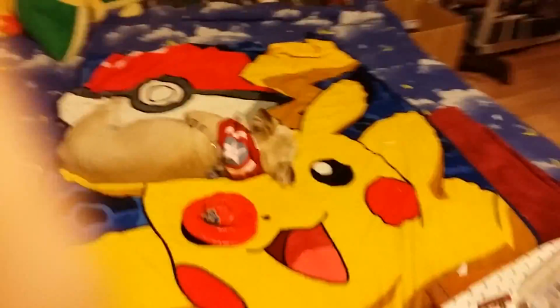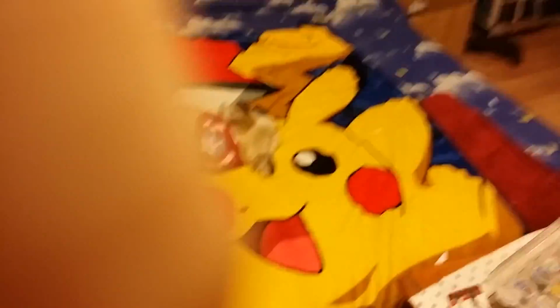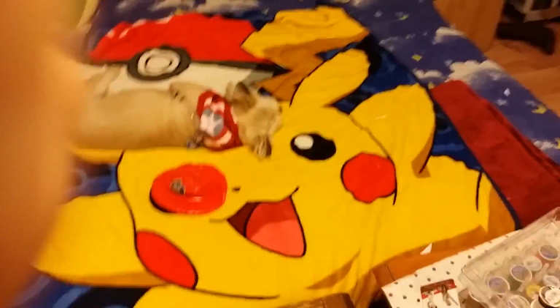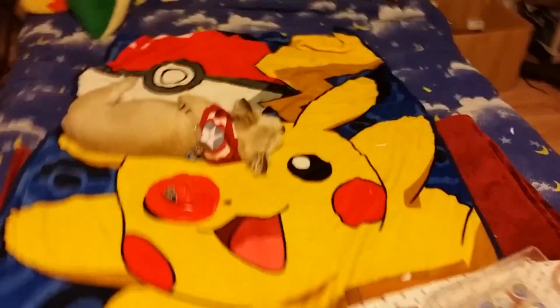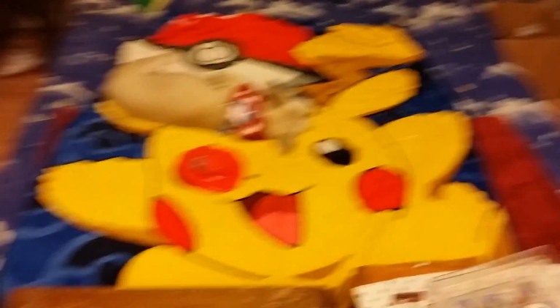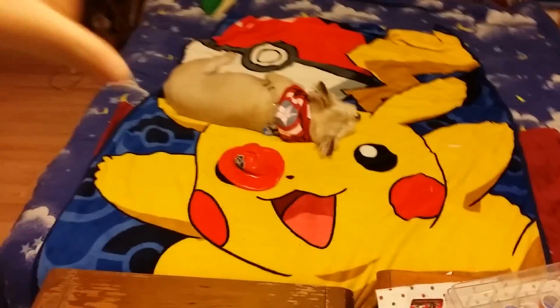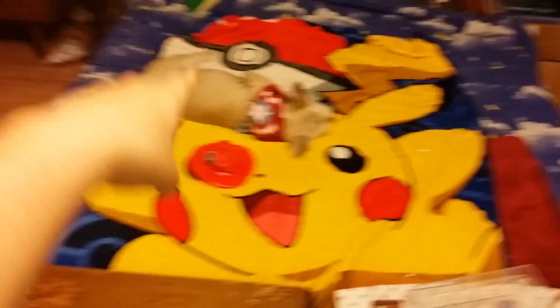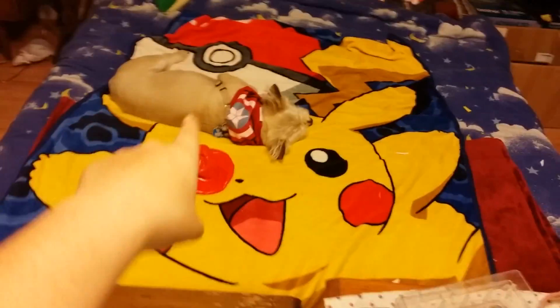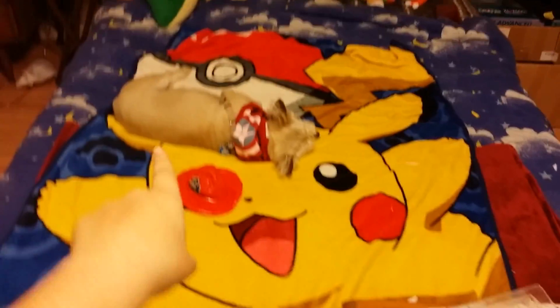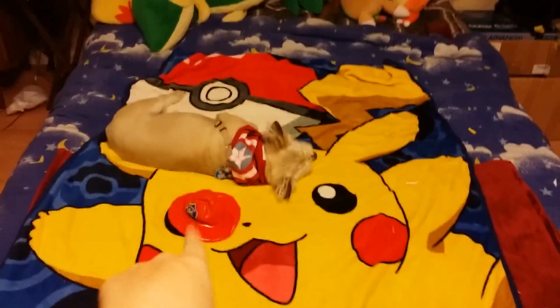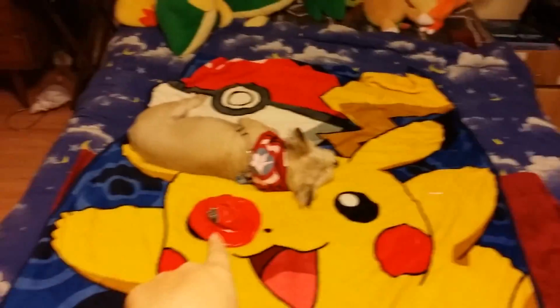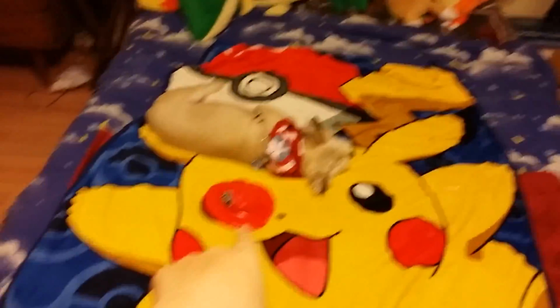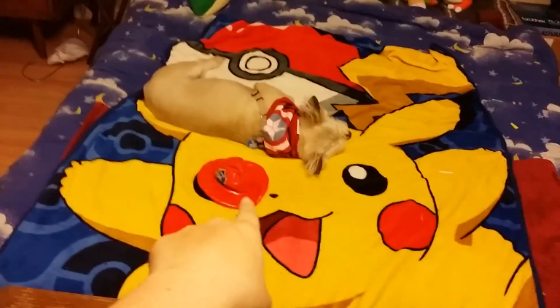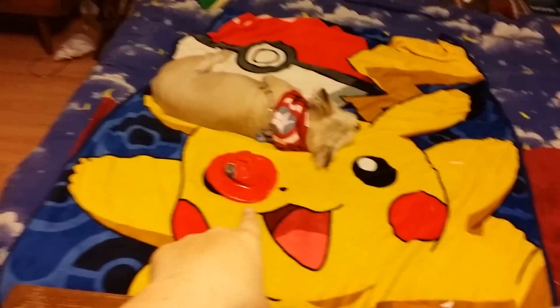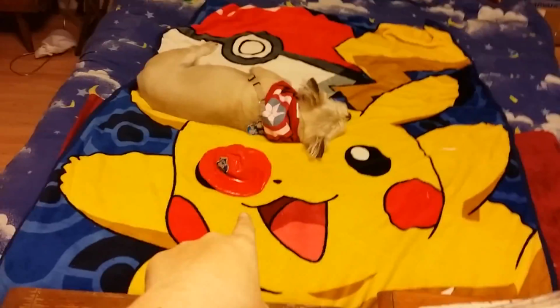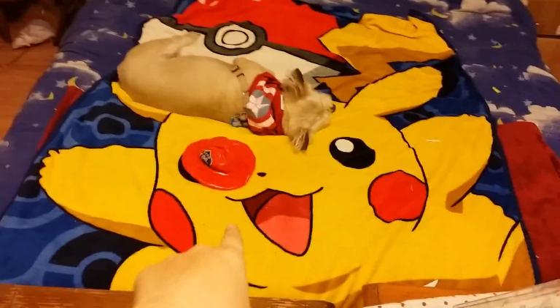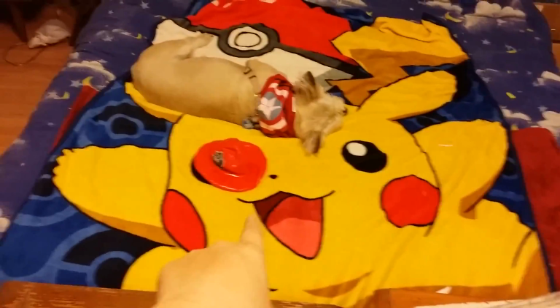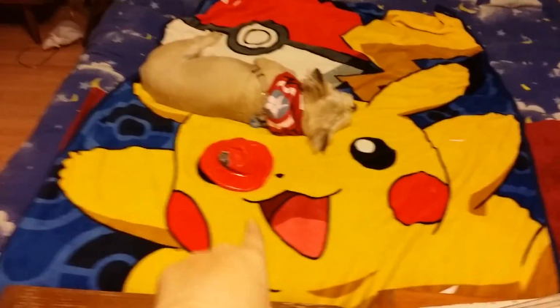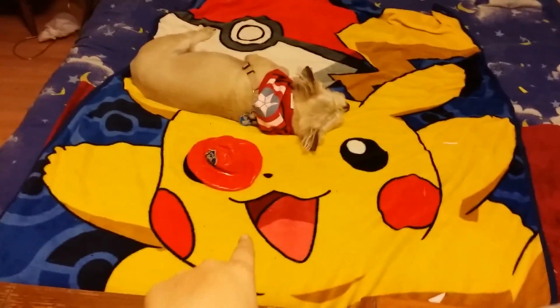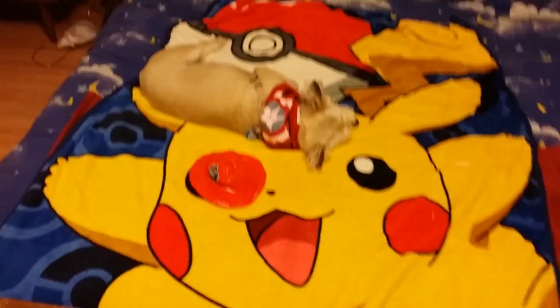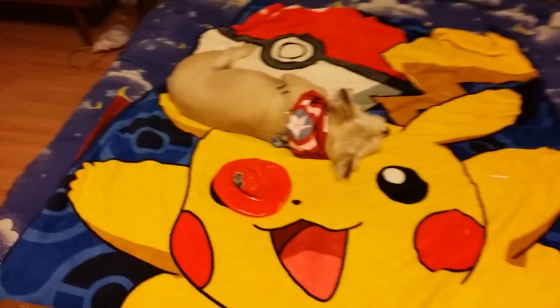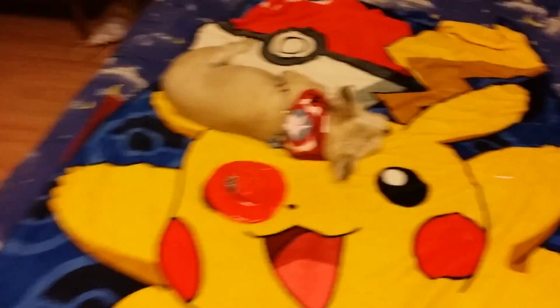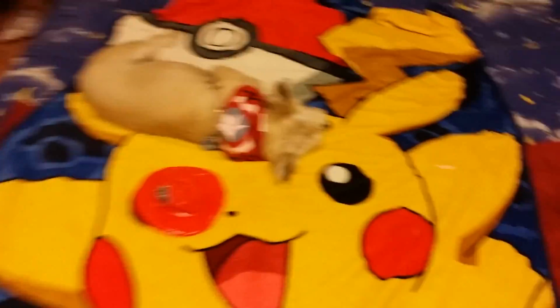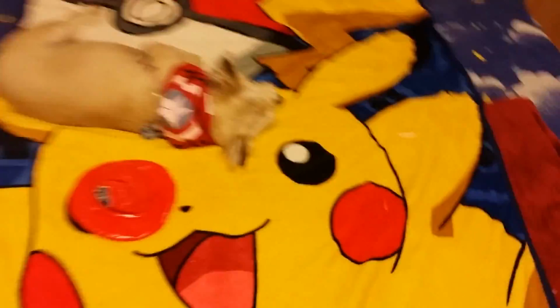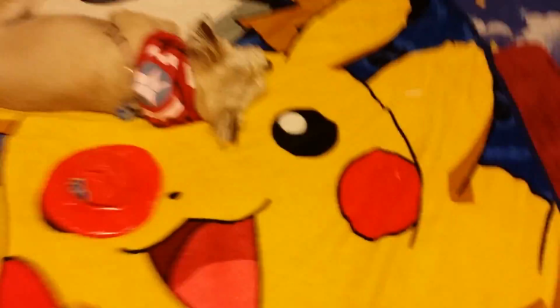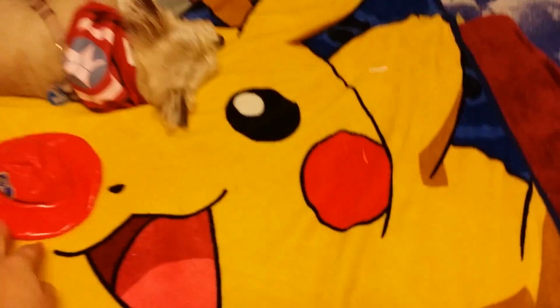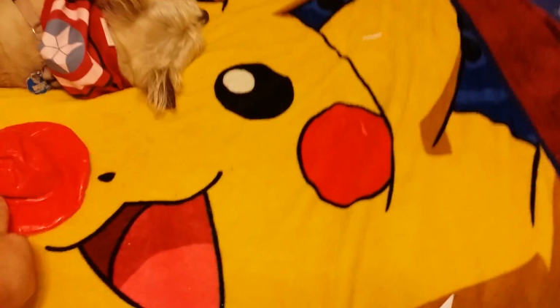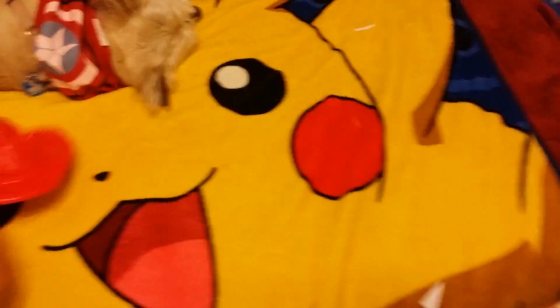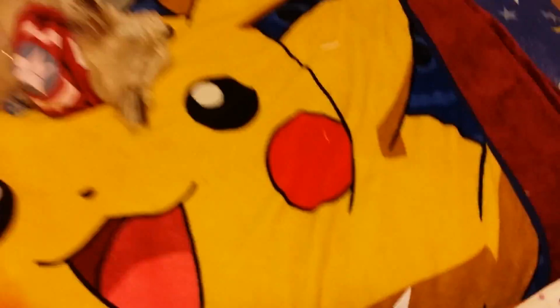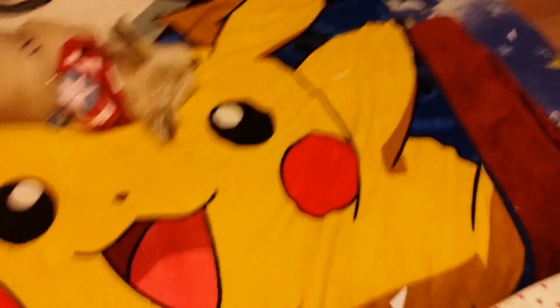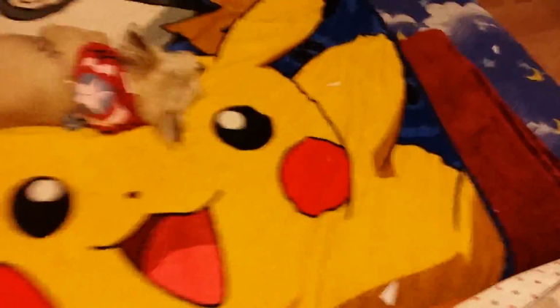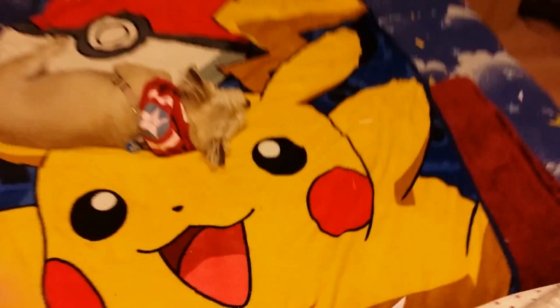And then this is the Pikachu blanket I got for my 30th birthday from Johnny Rockets.